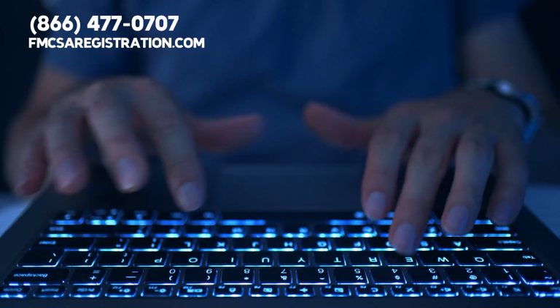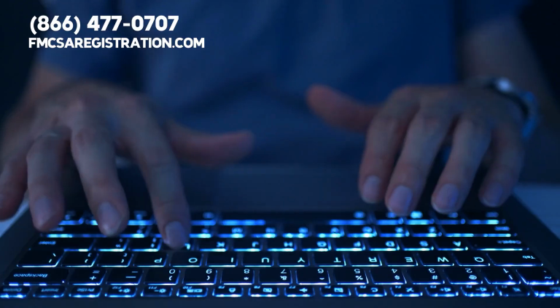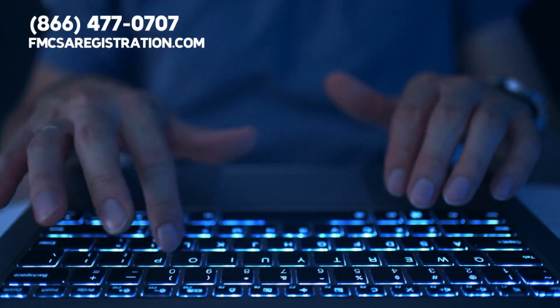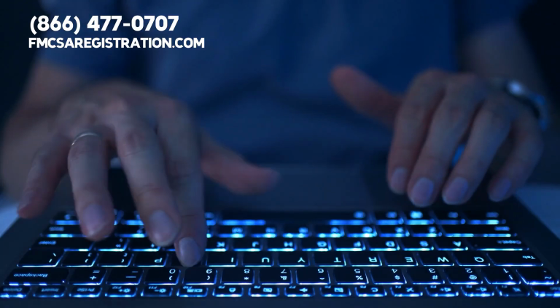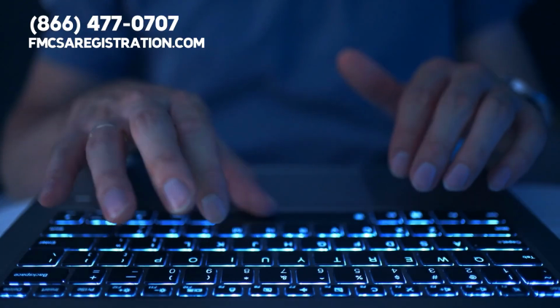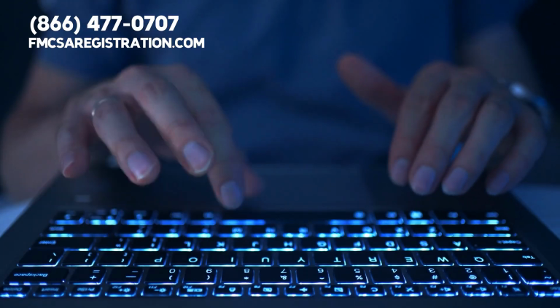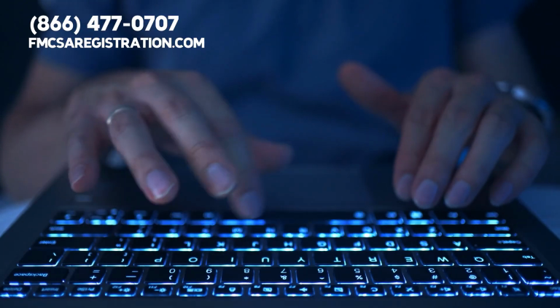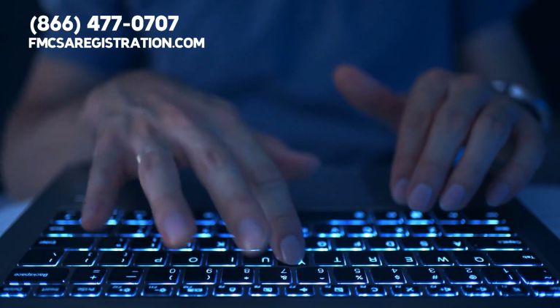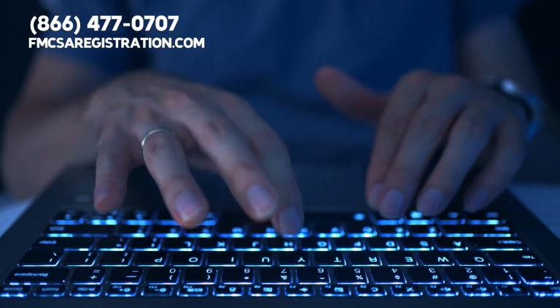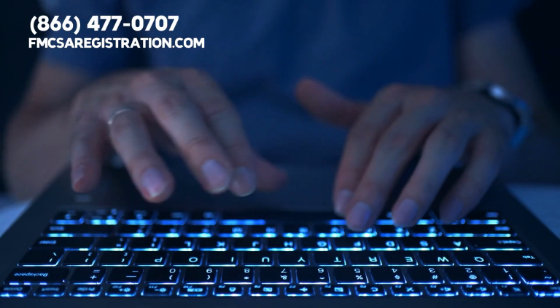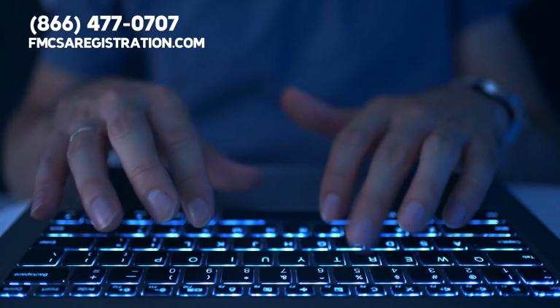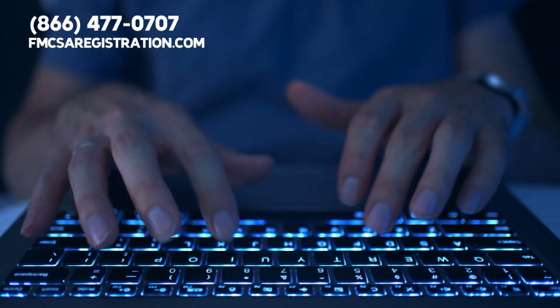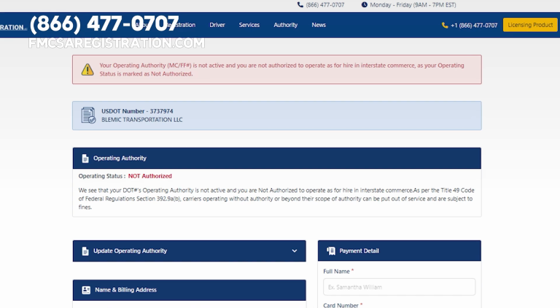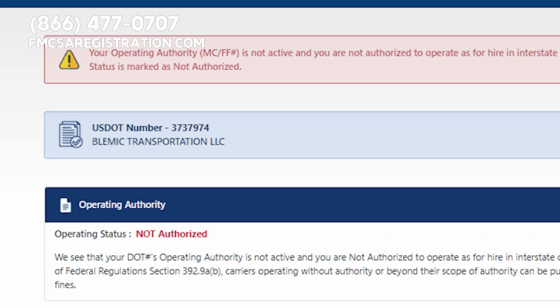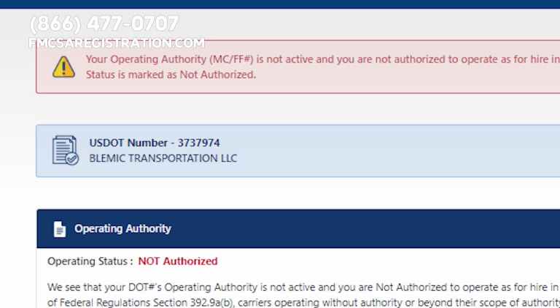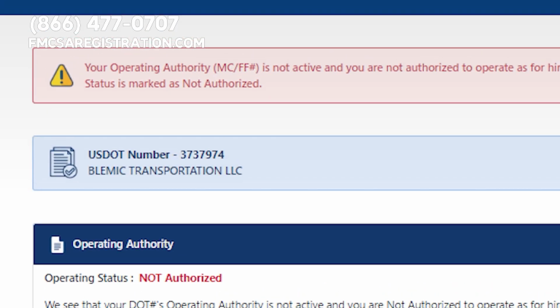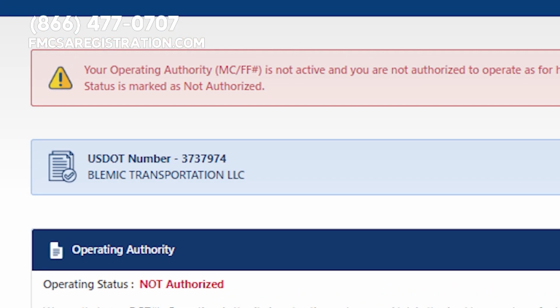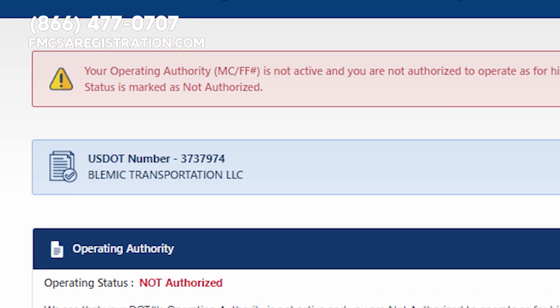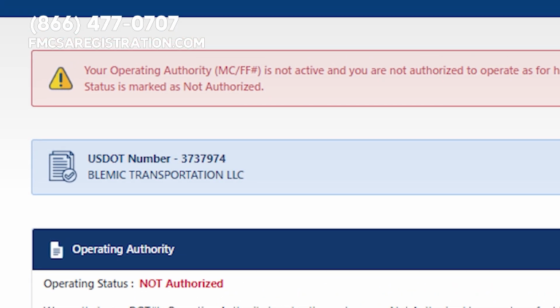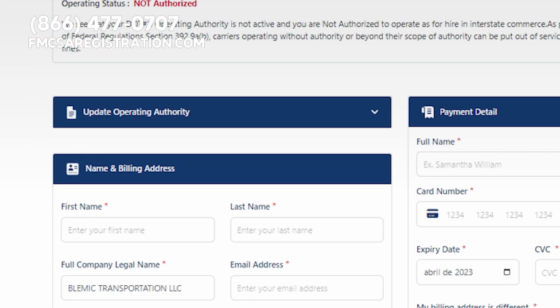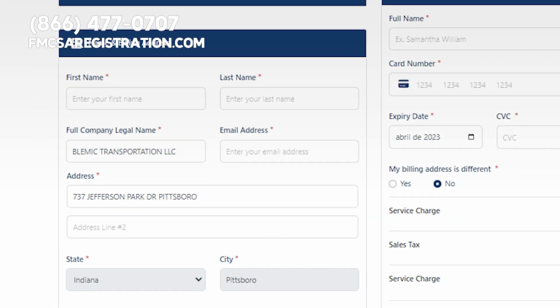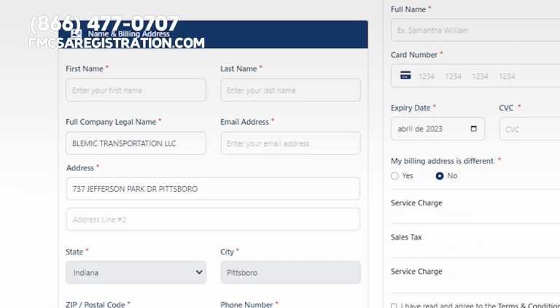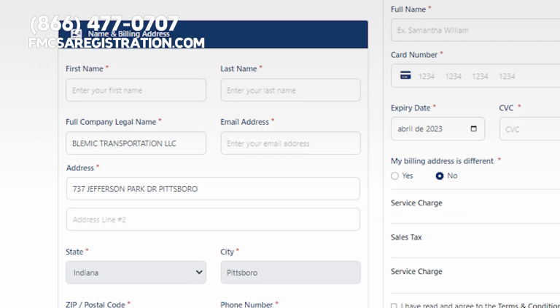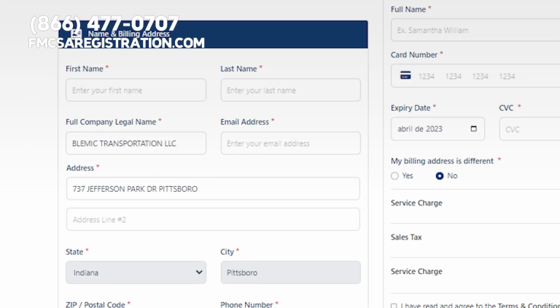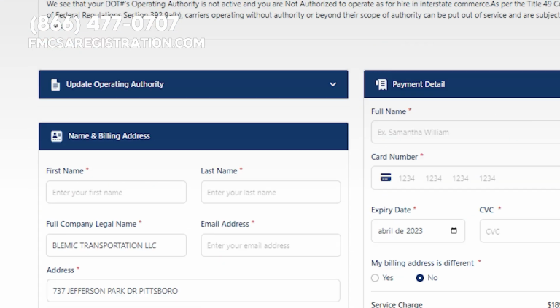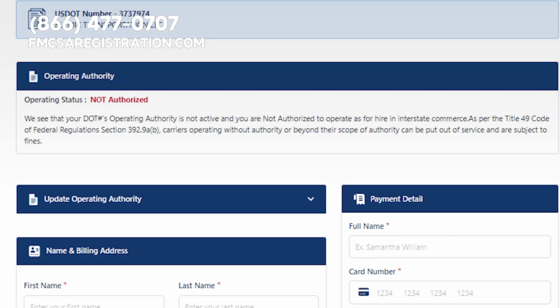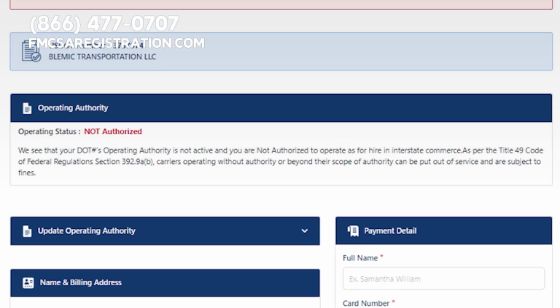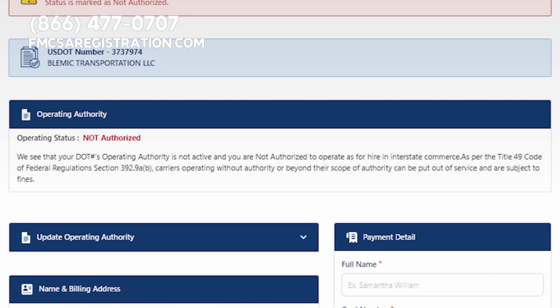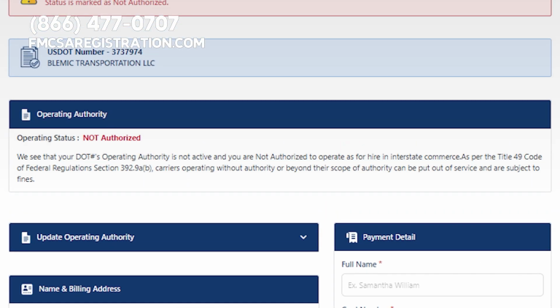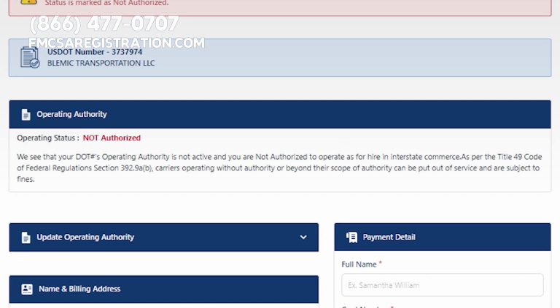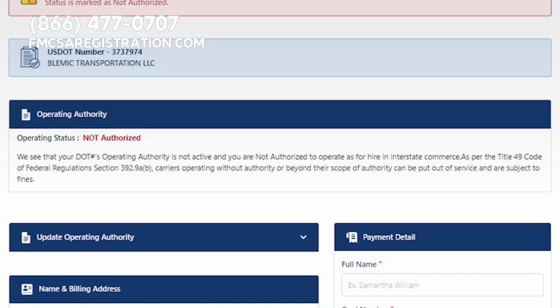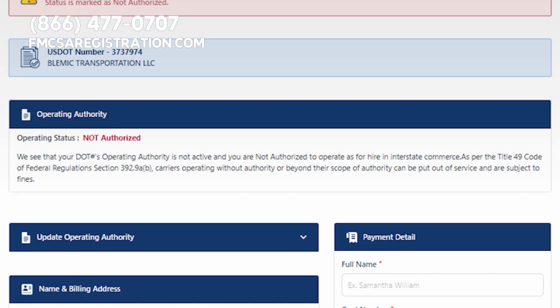In addition to the status of your number, the search results should also display information such as your company's name, address, and operating status.